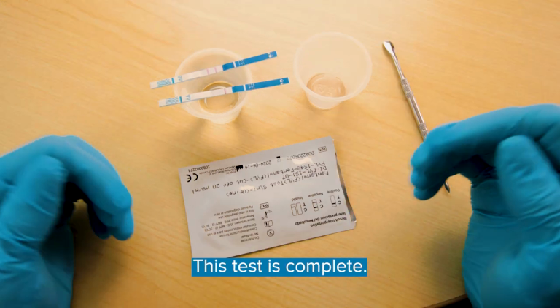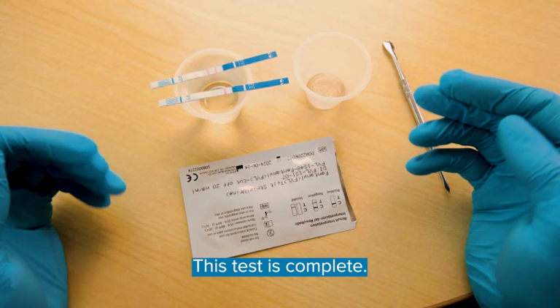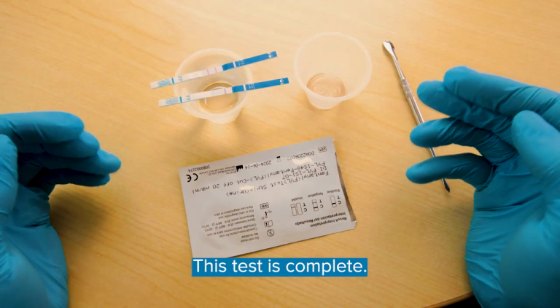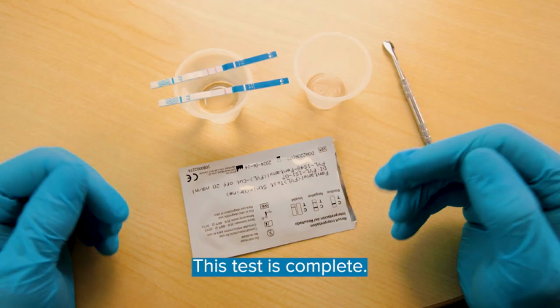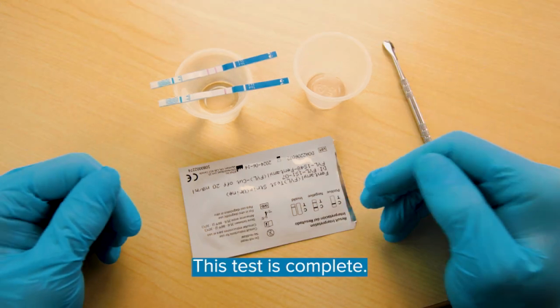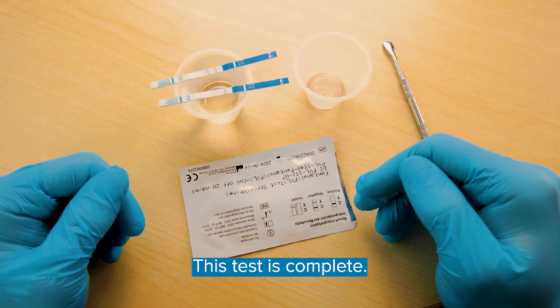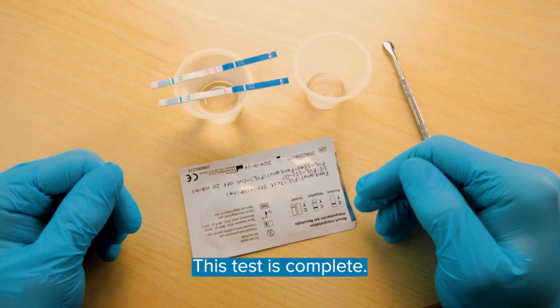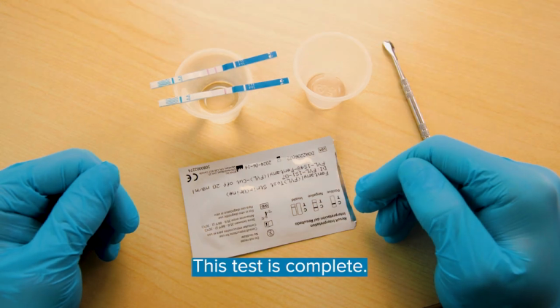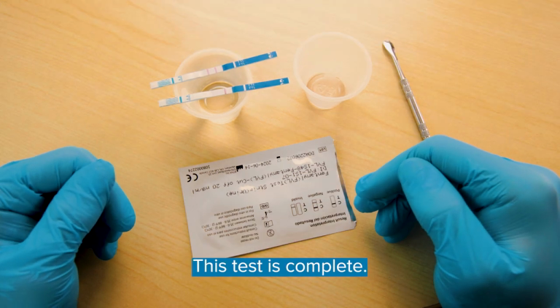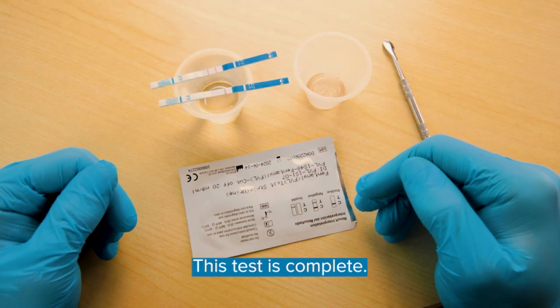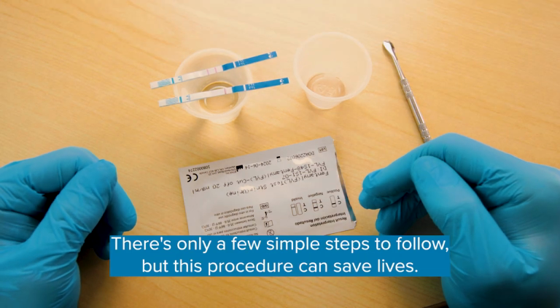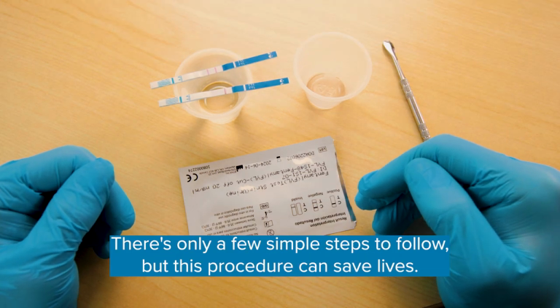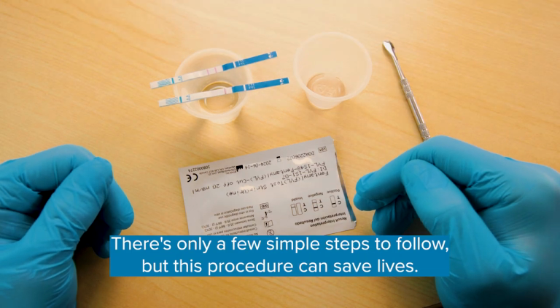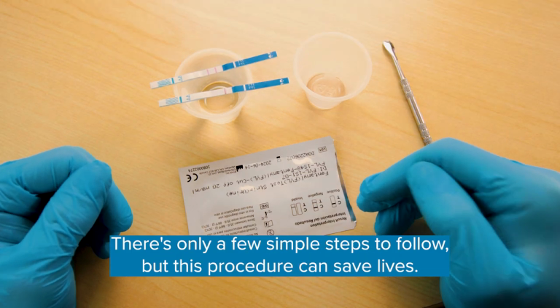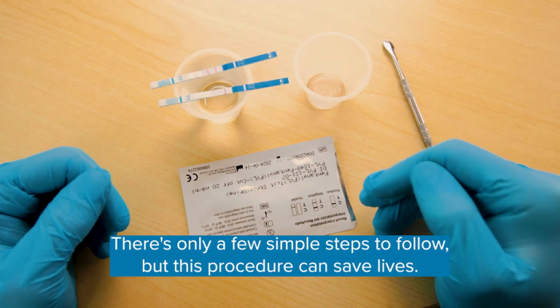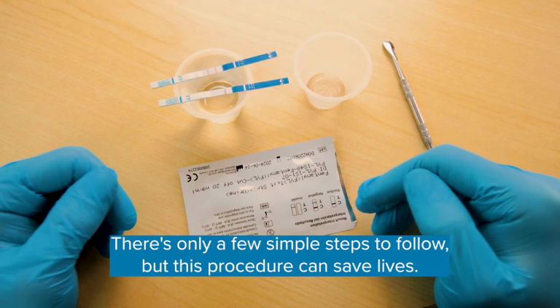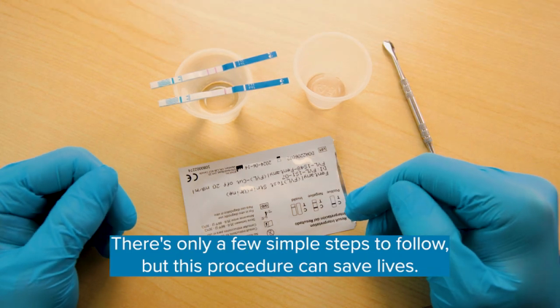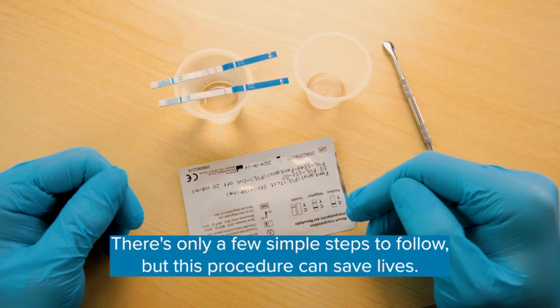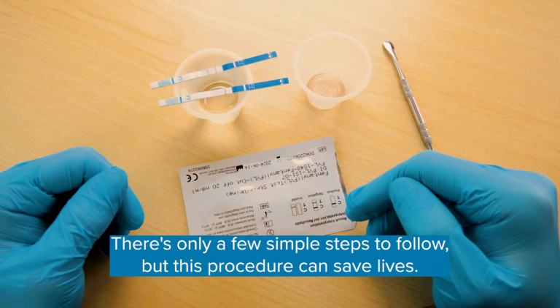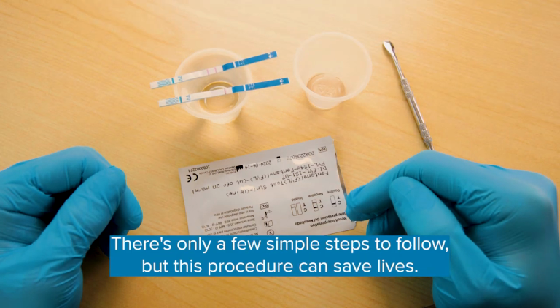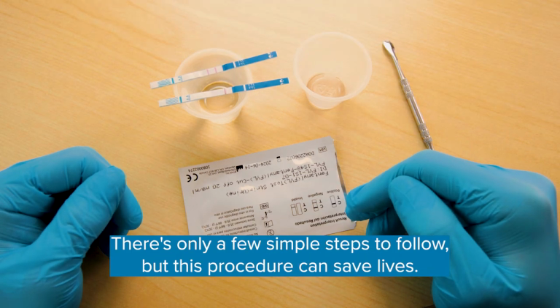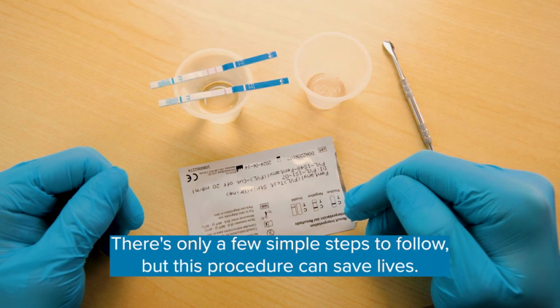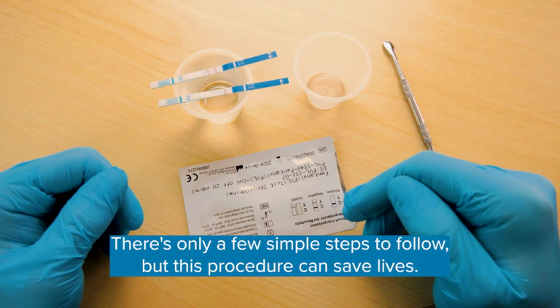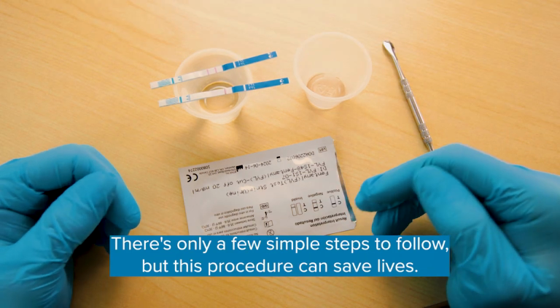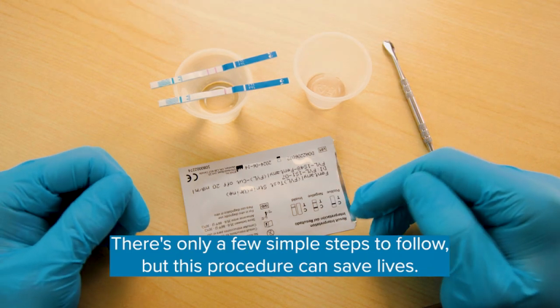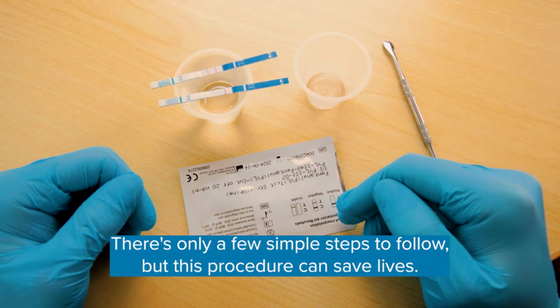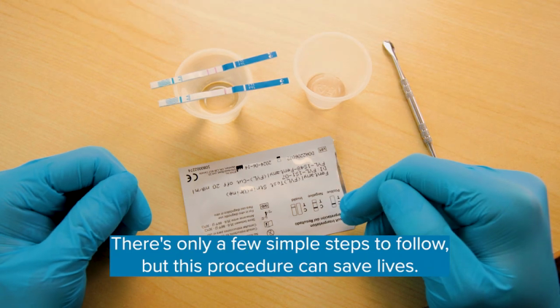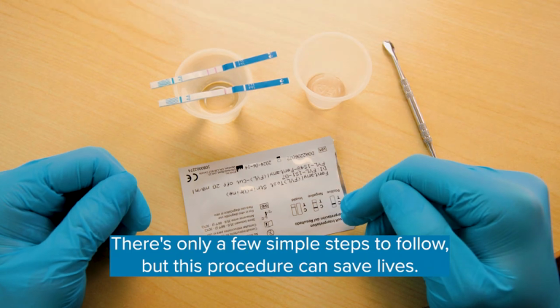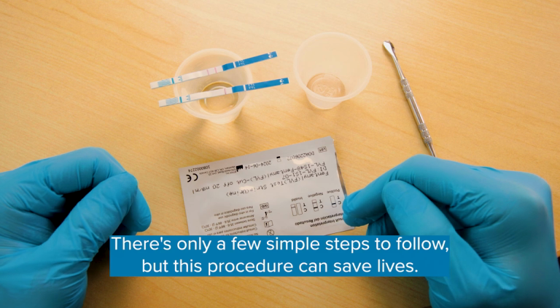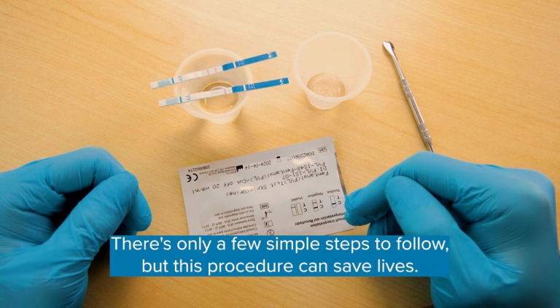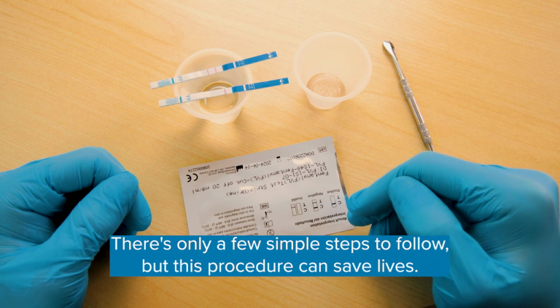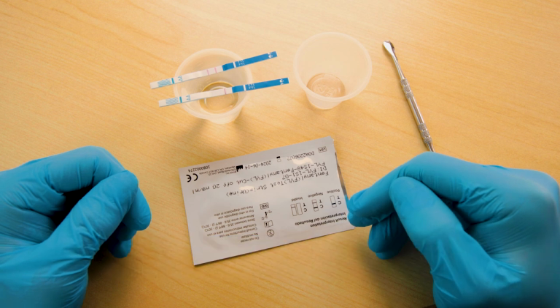Make sure to dispose of any used materials and wipe down your tools as well. This test is complete. There are only a few simple steps to follow, but this procedure can save lives.